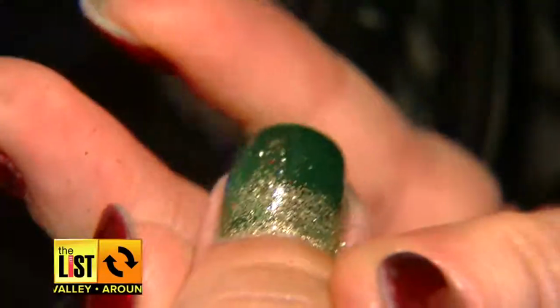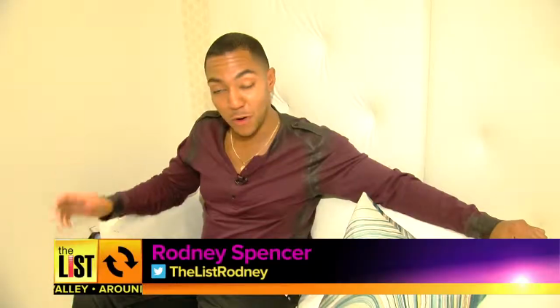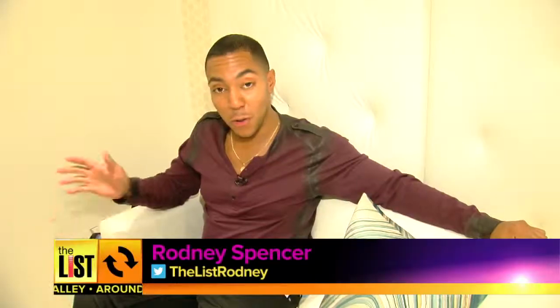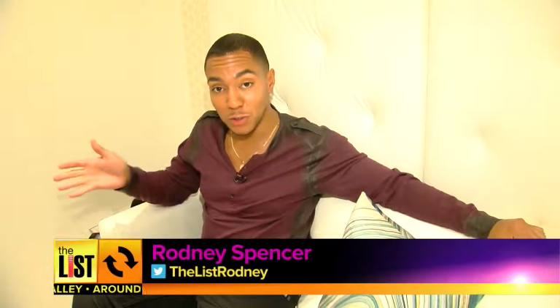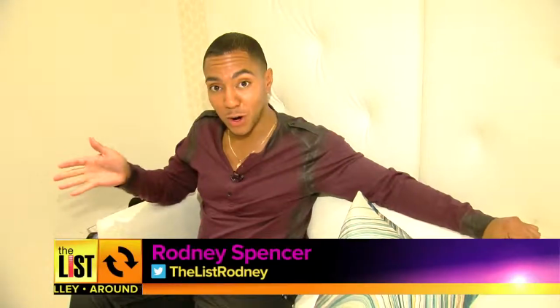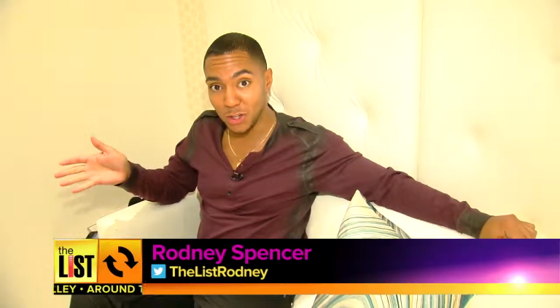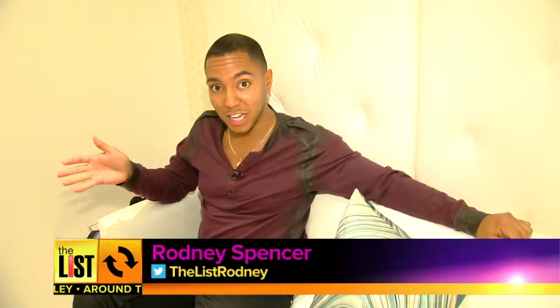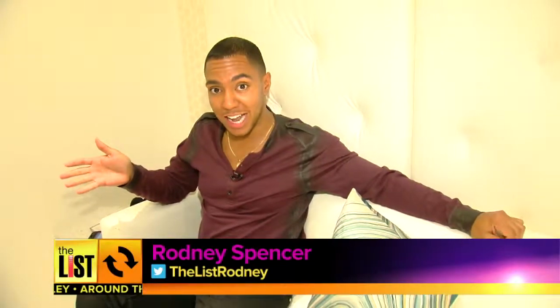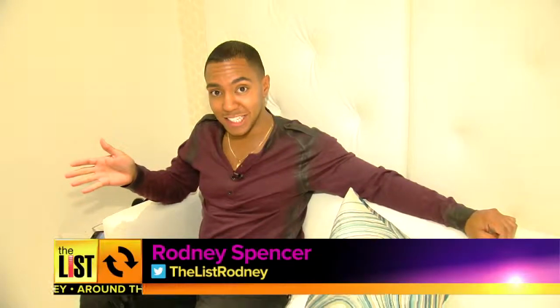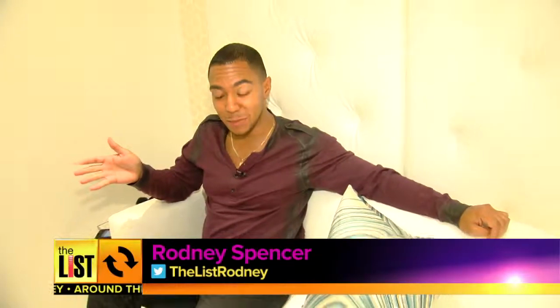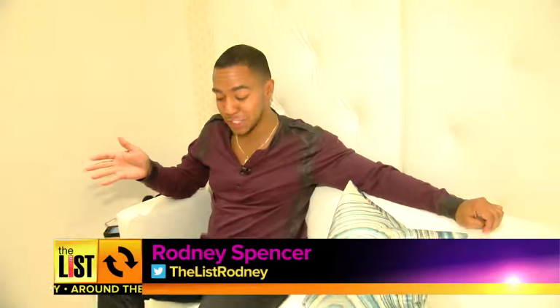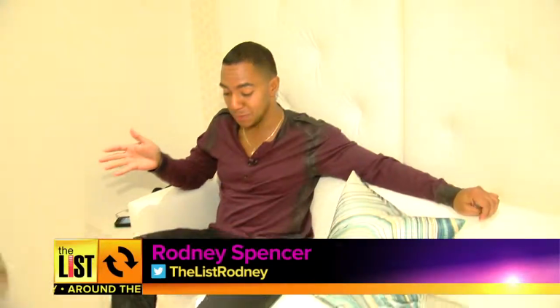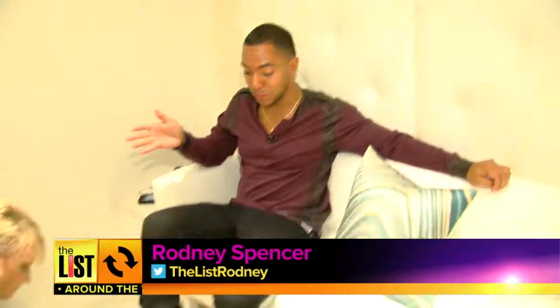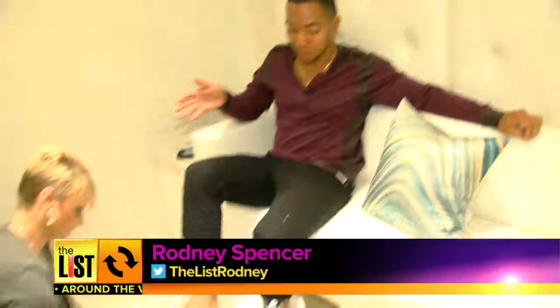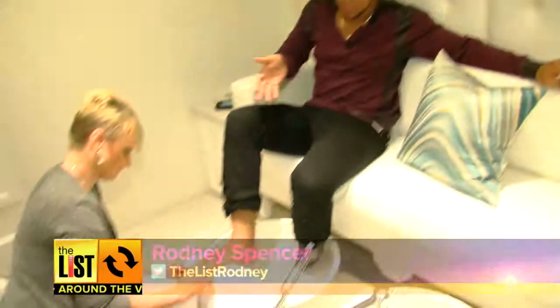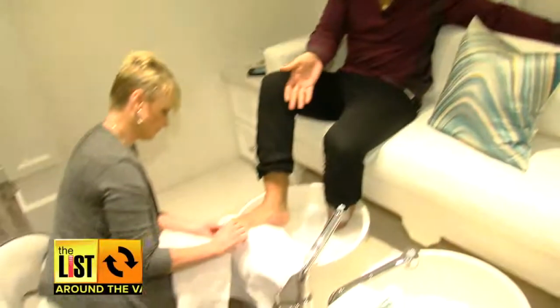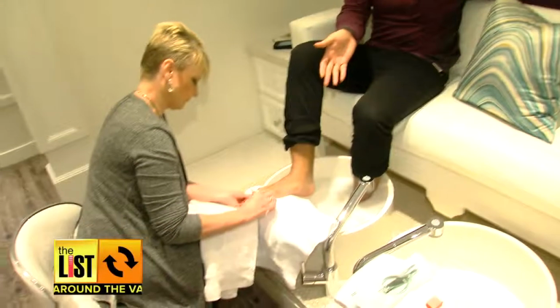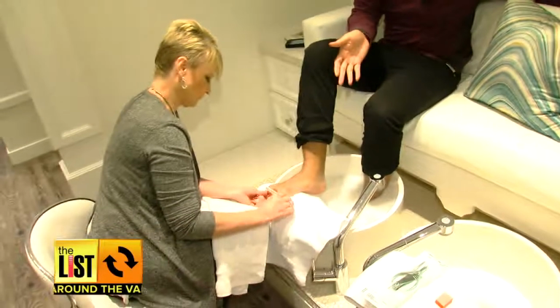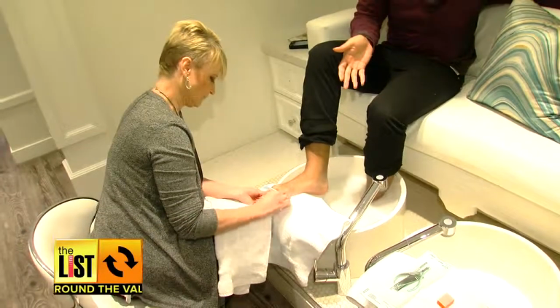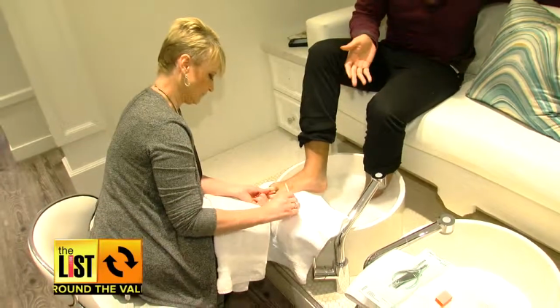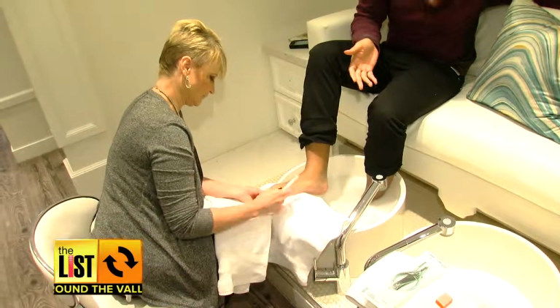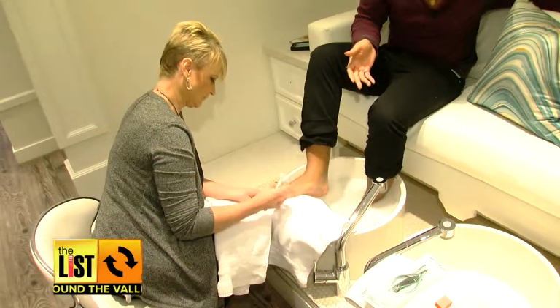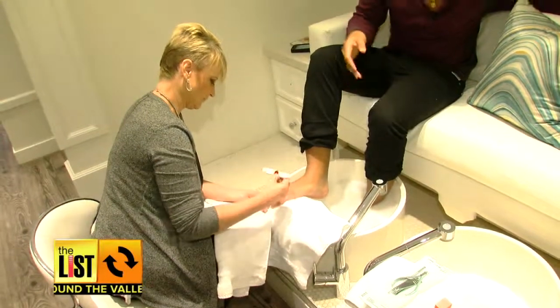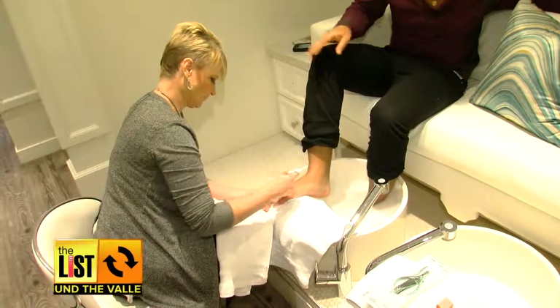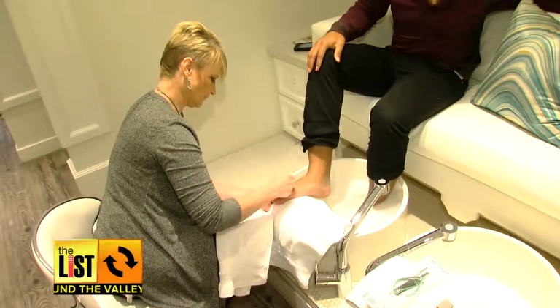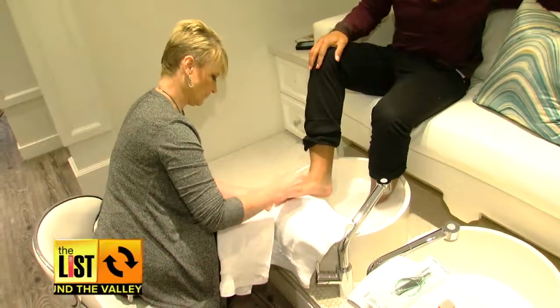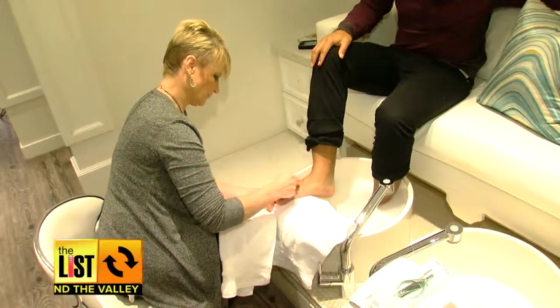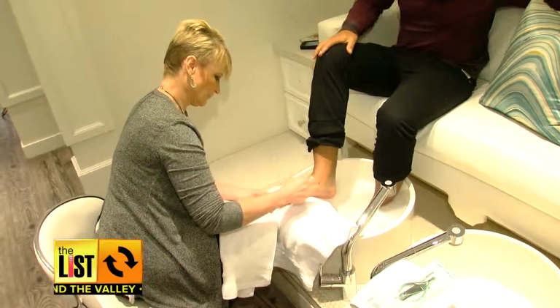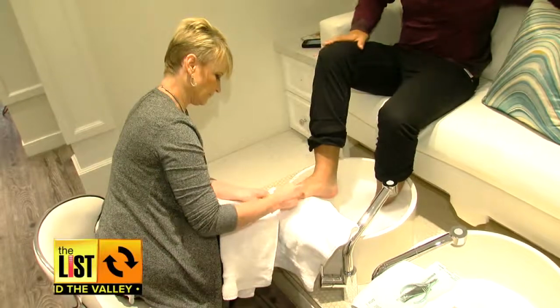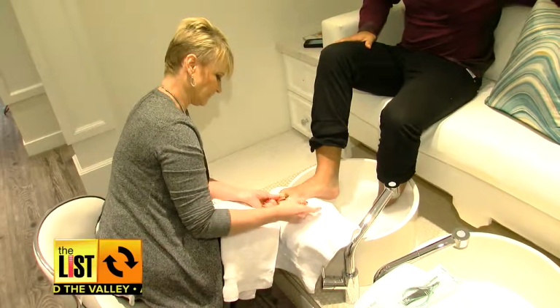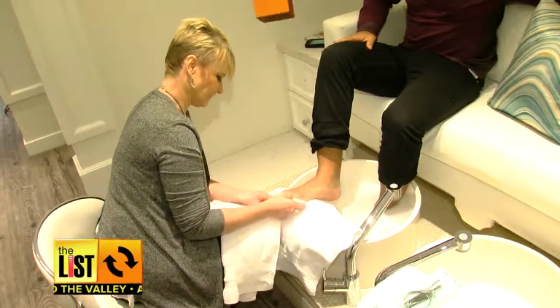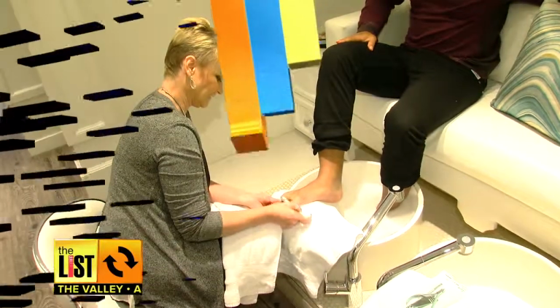For the most part, the guys keep it simple — basic manicure and pedicure and call it a day.